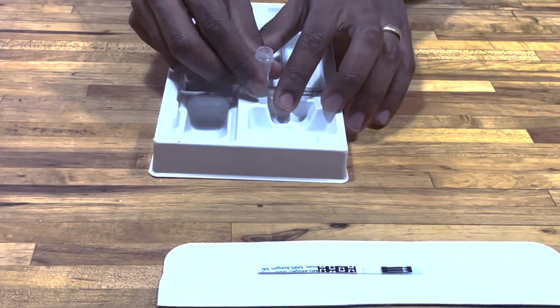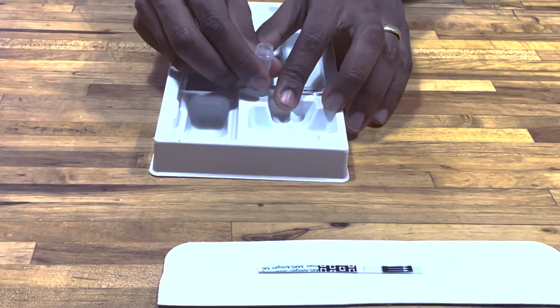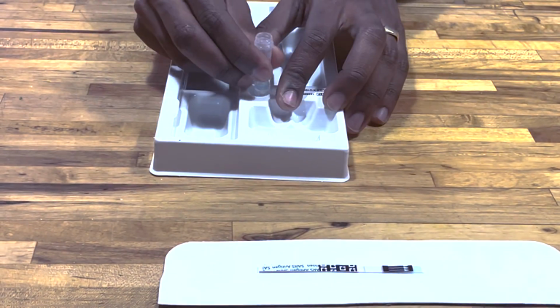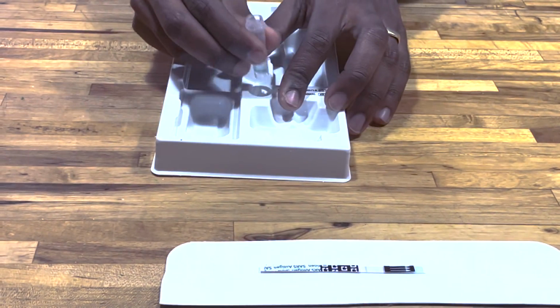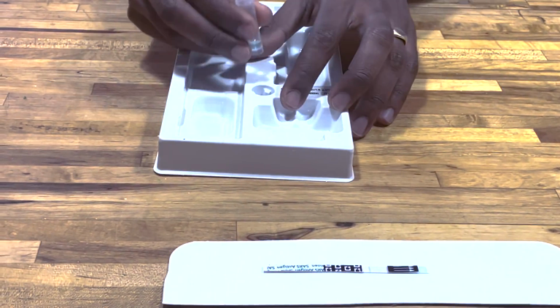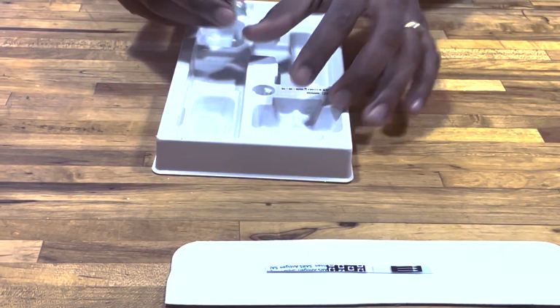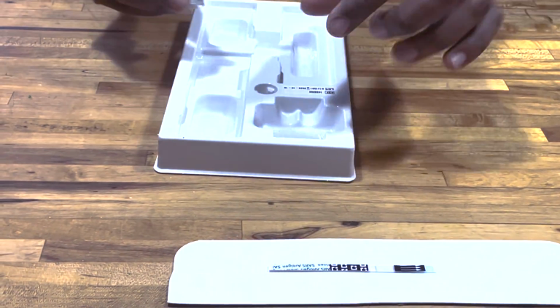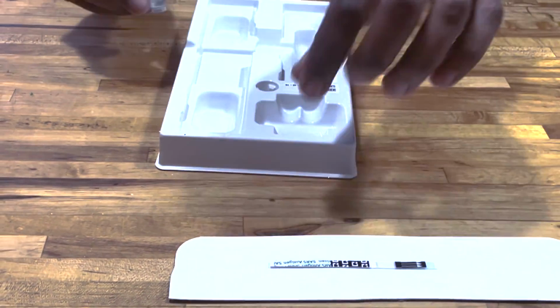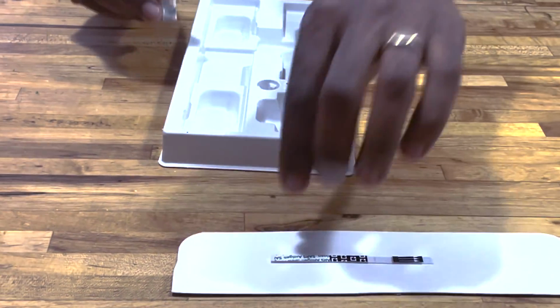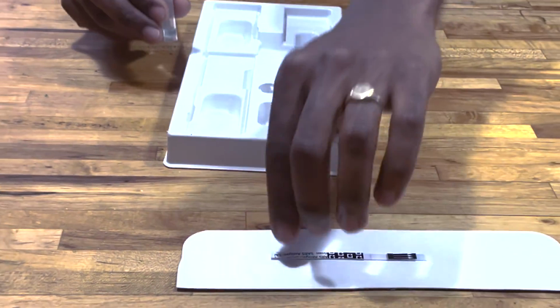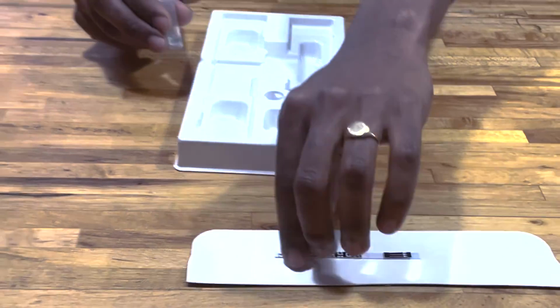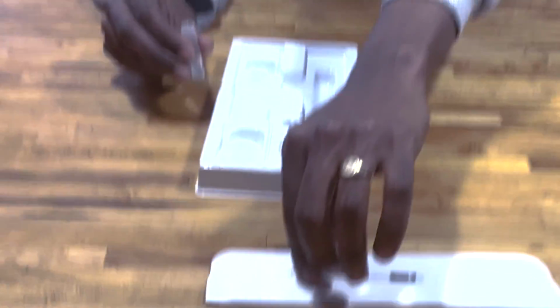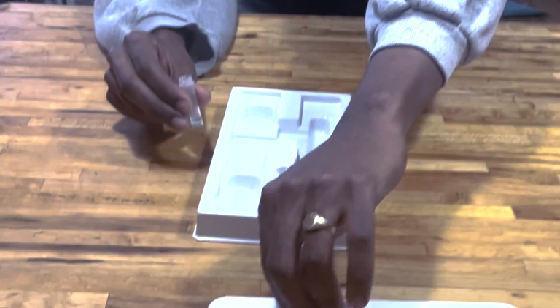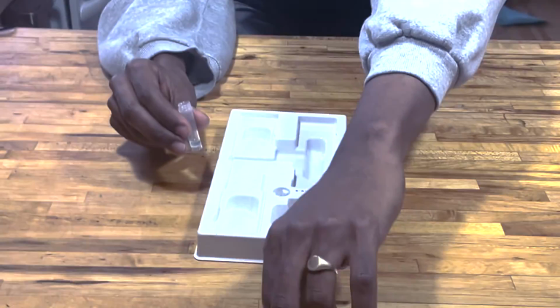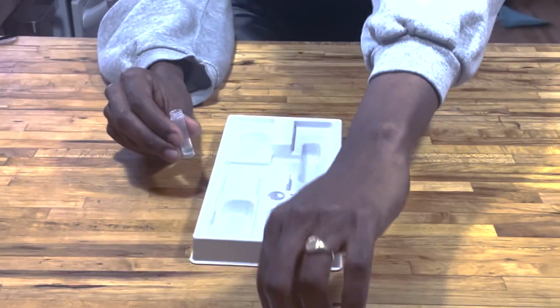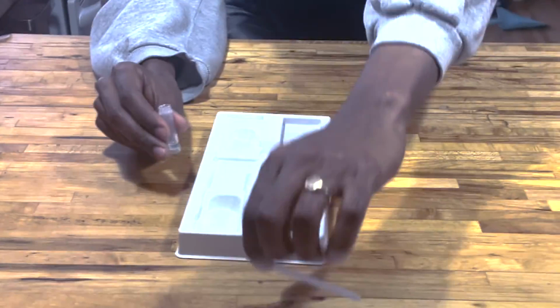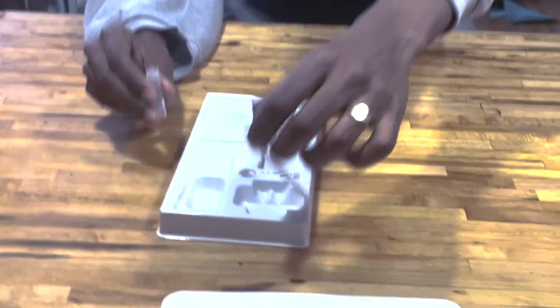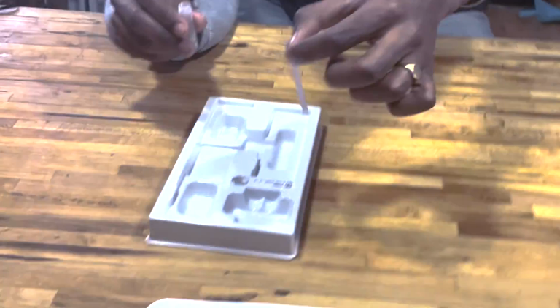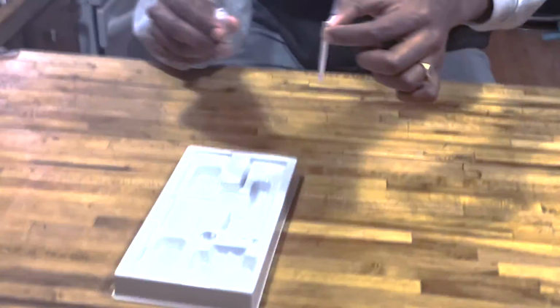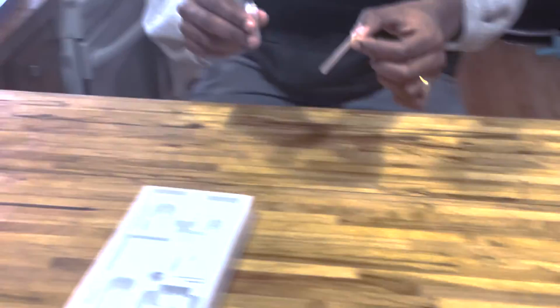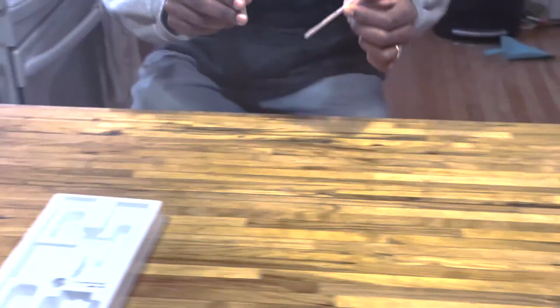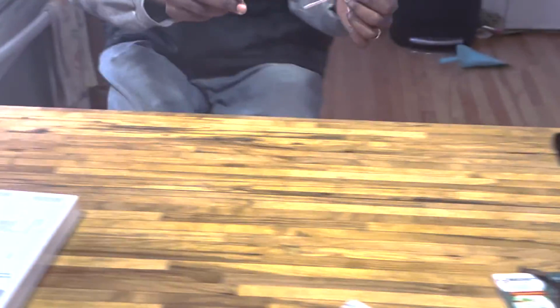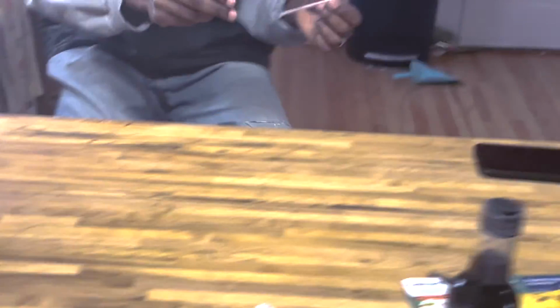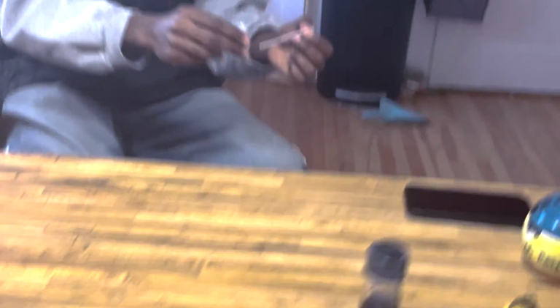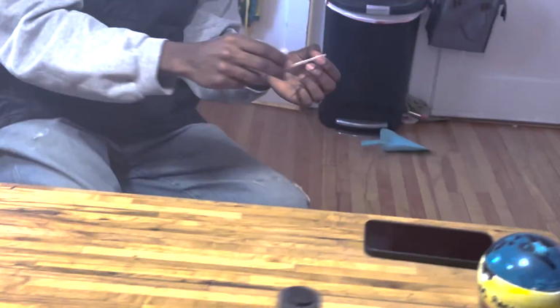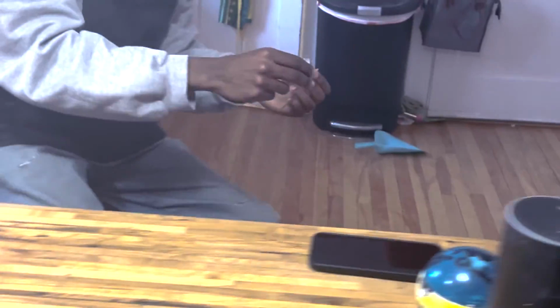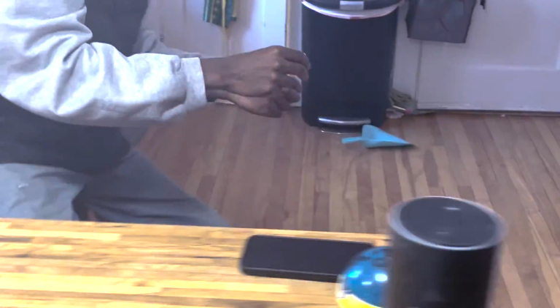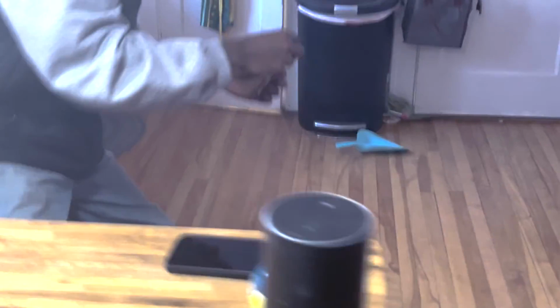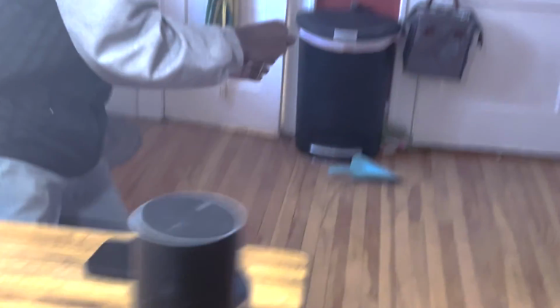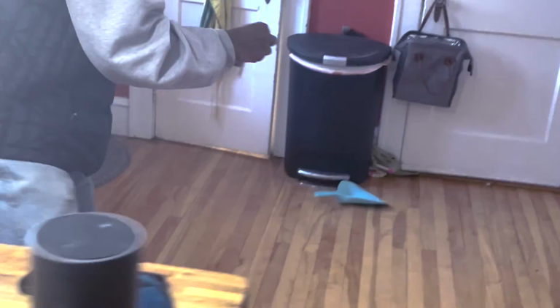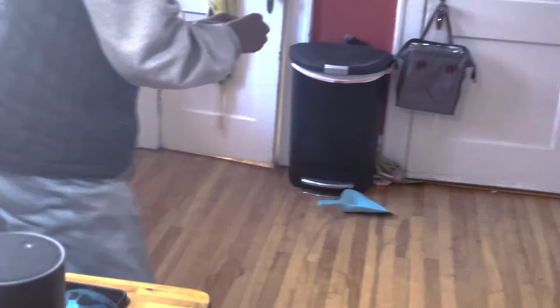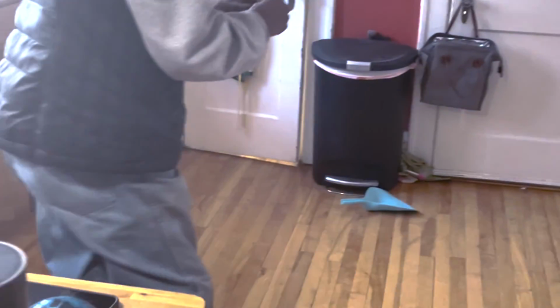When you are done, throw all the used kit pieces in the trash.